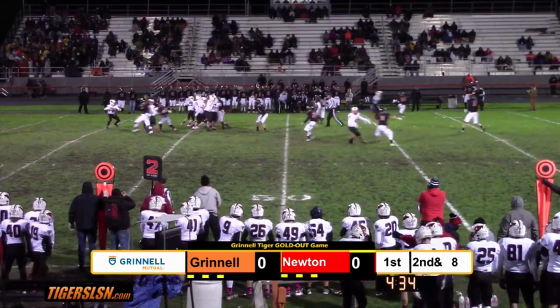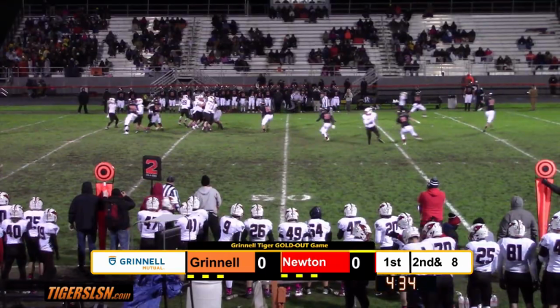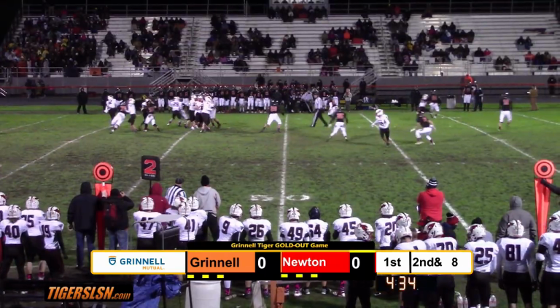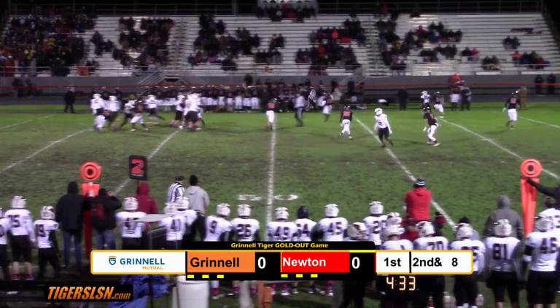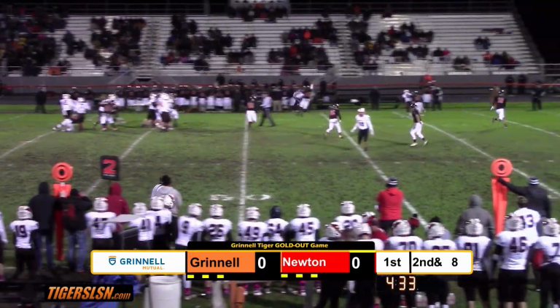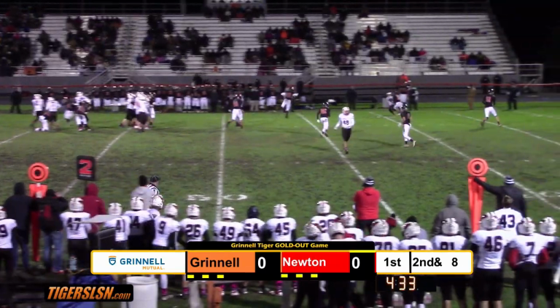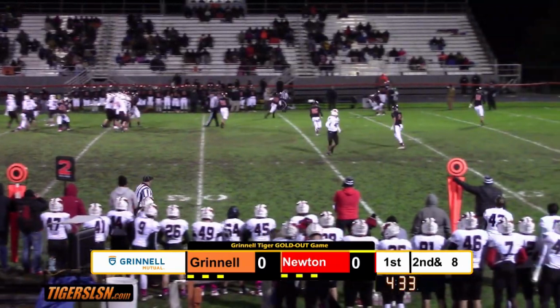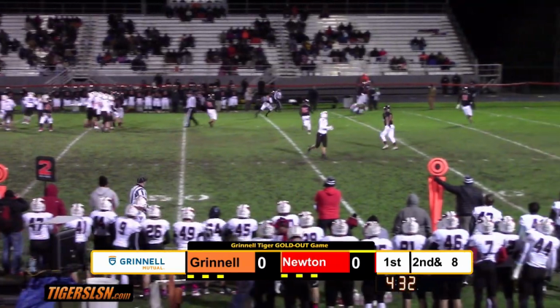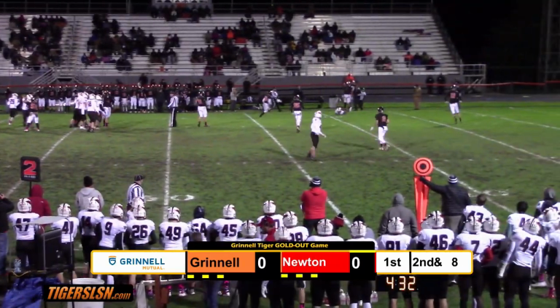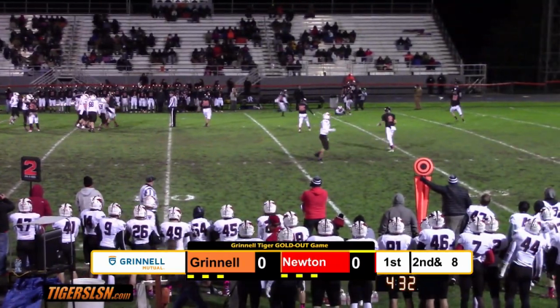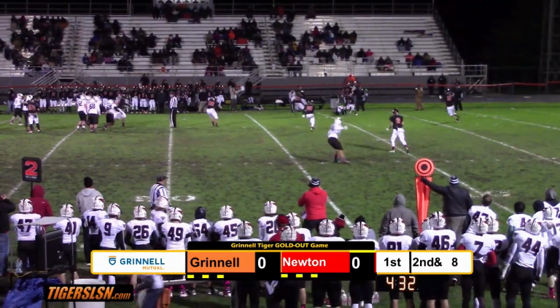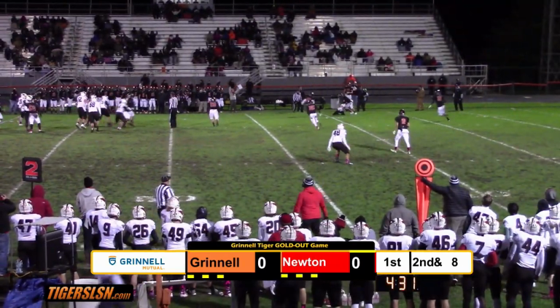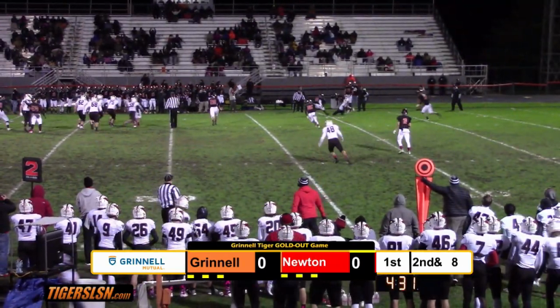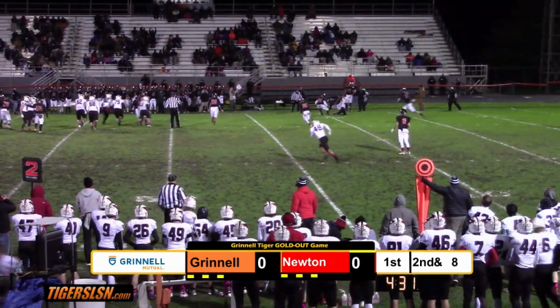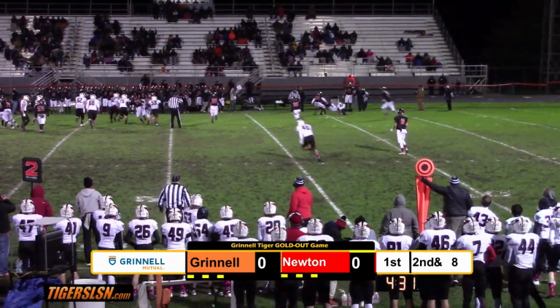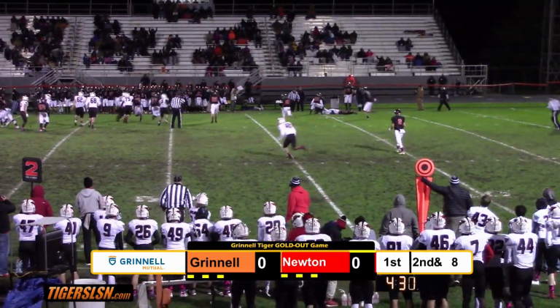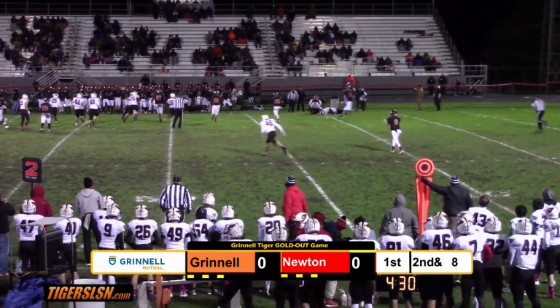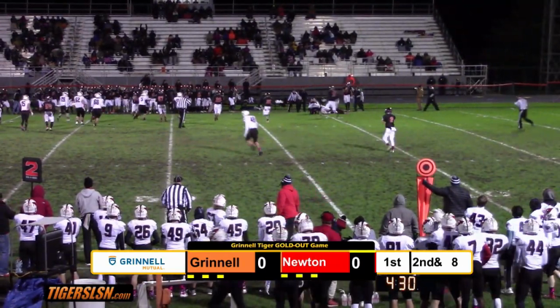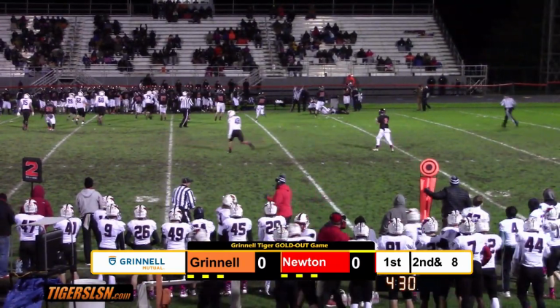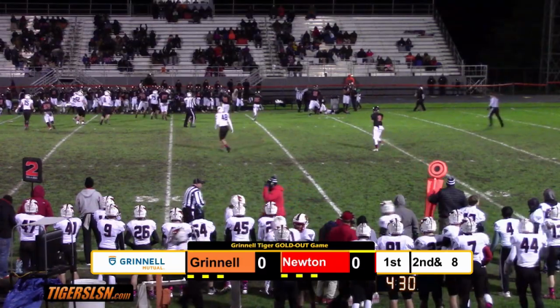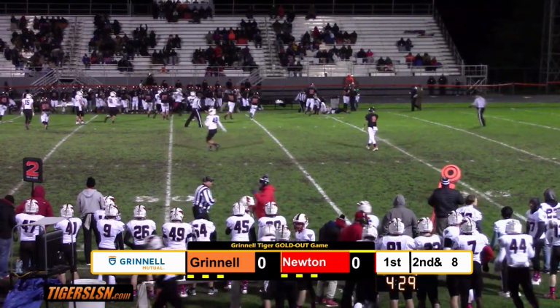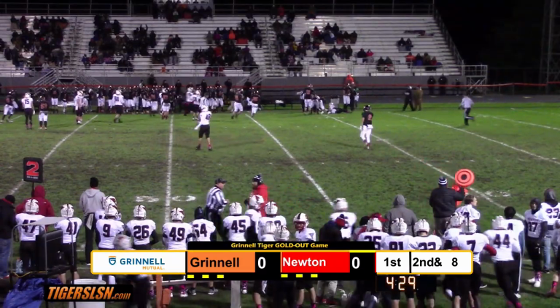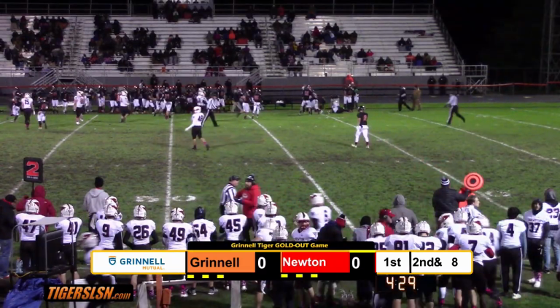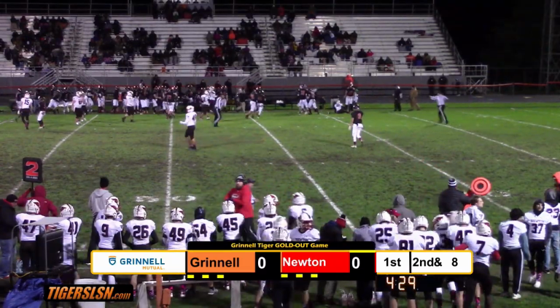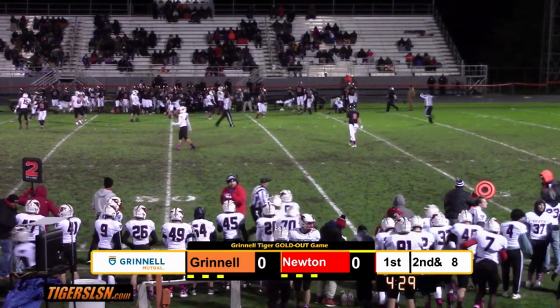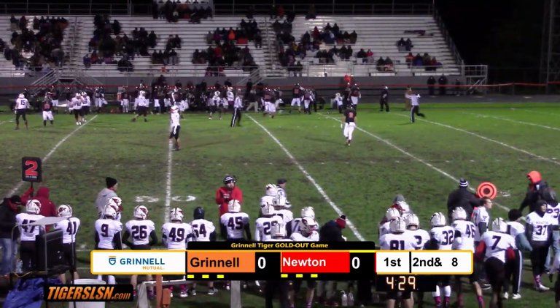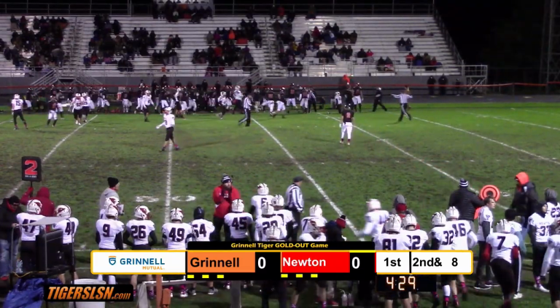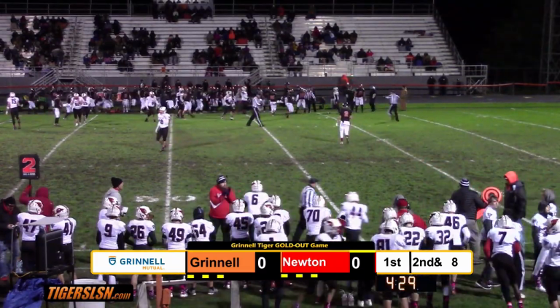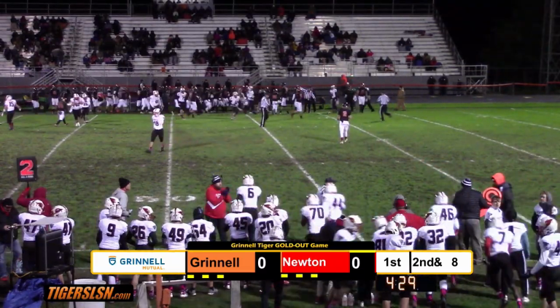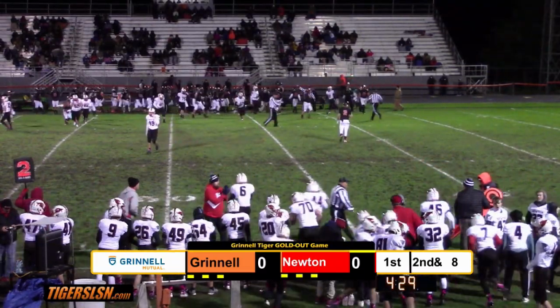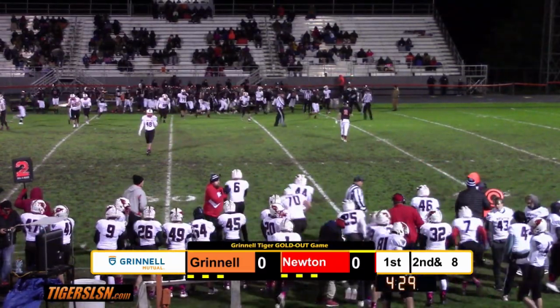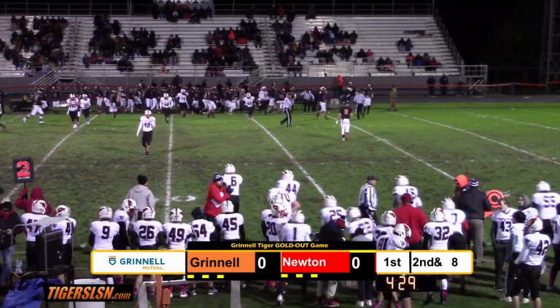Long back to throw. Fires downfield. Intercepted! I can't tell who it is but it's Barker Johnson.